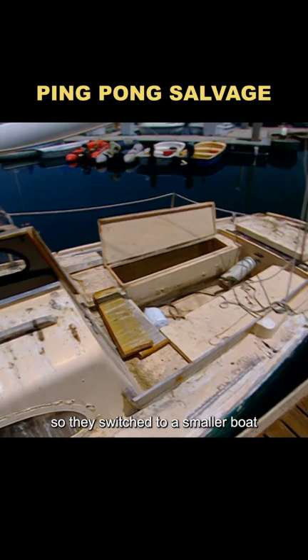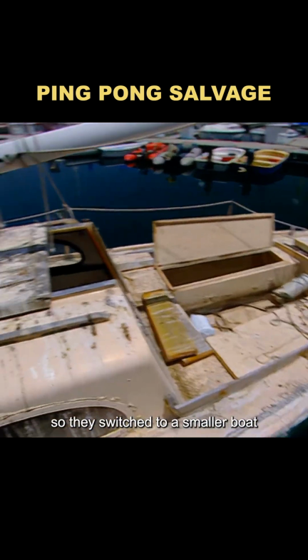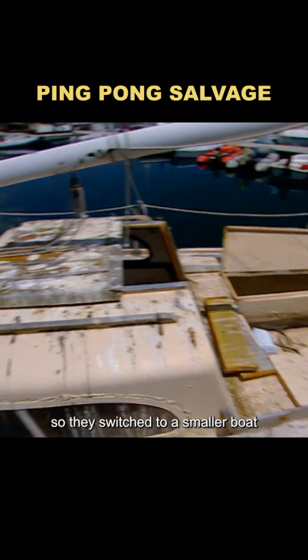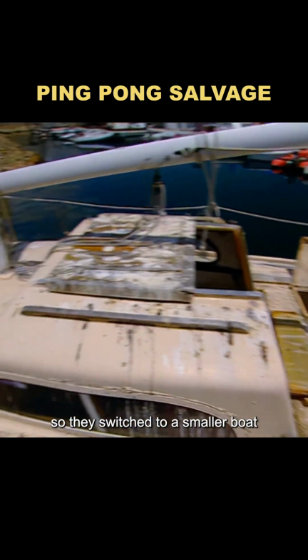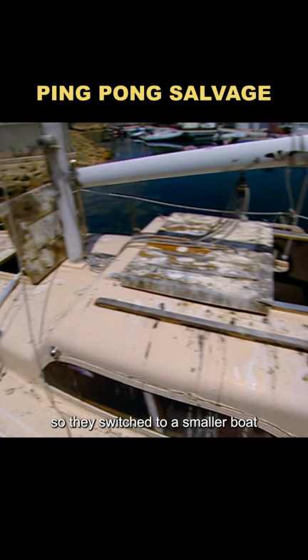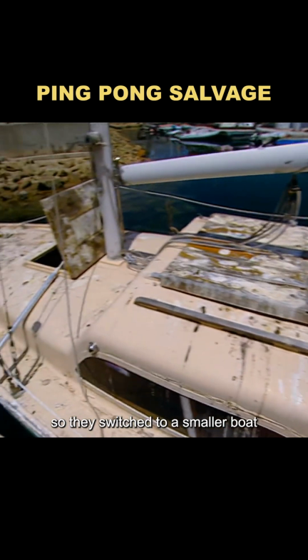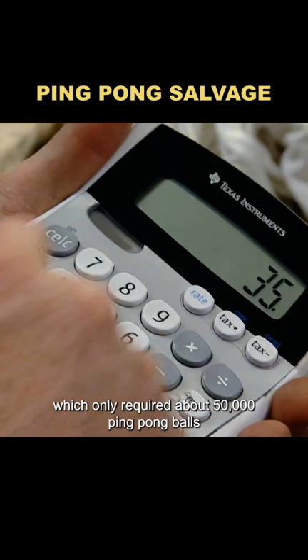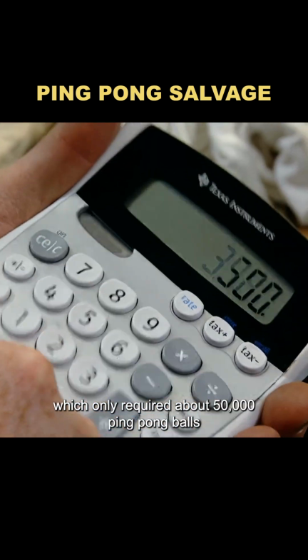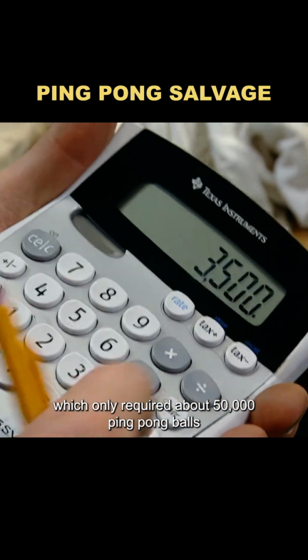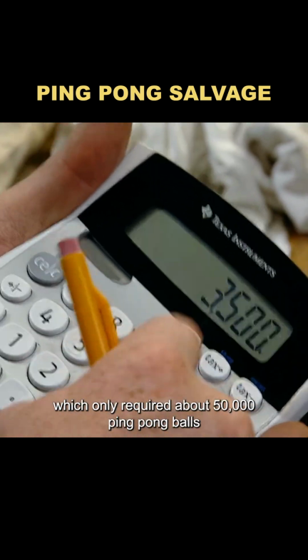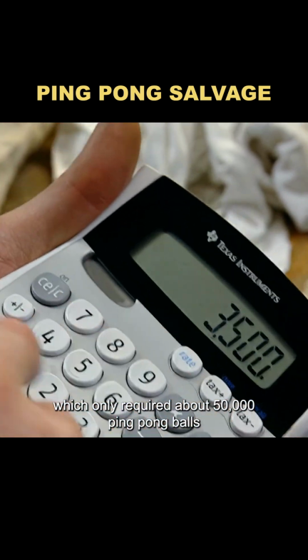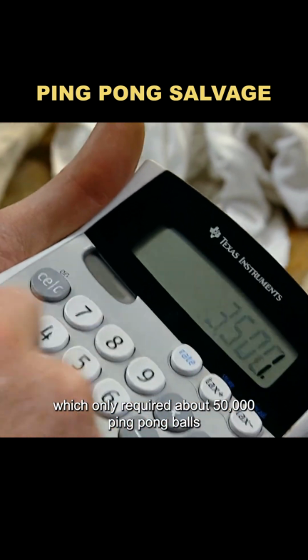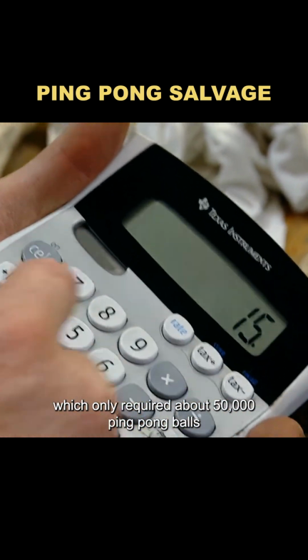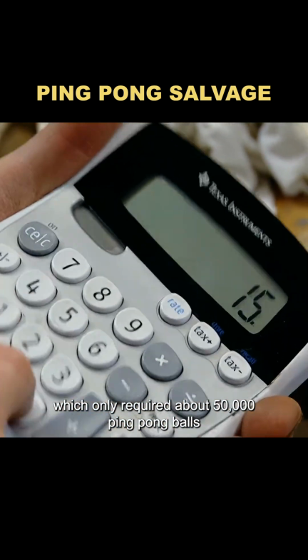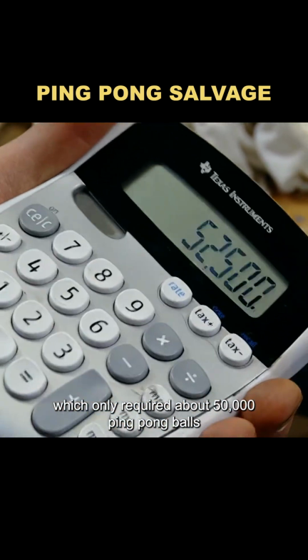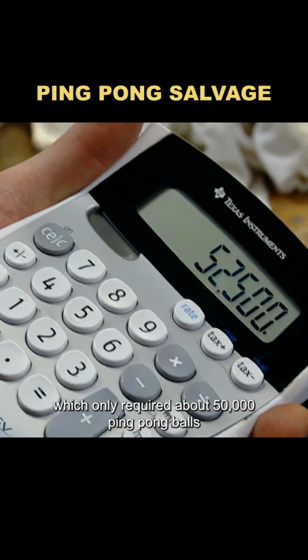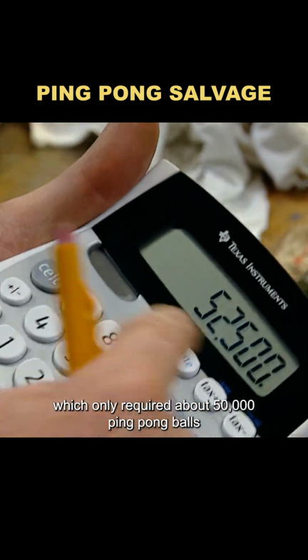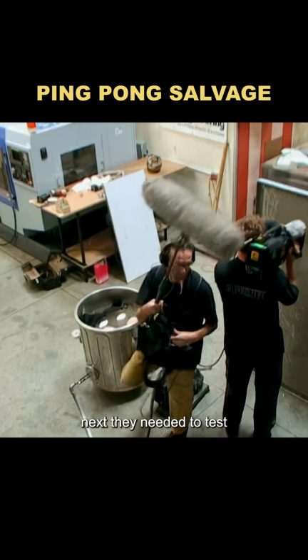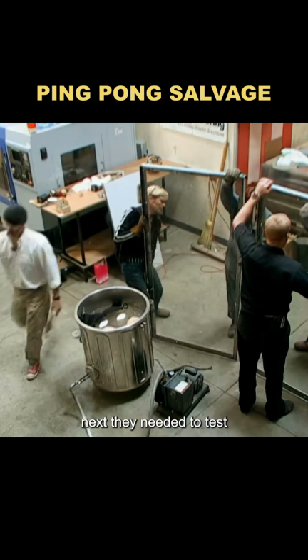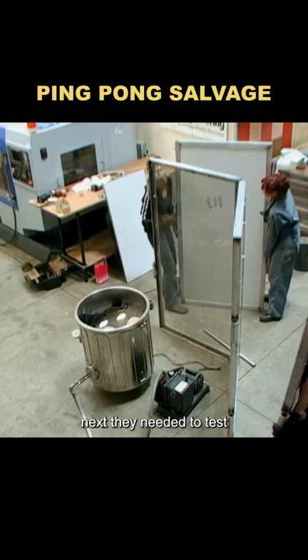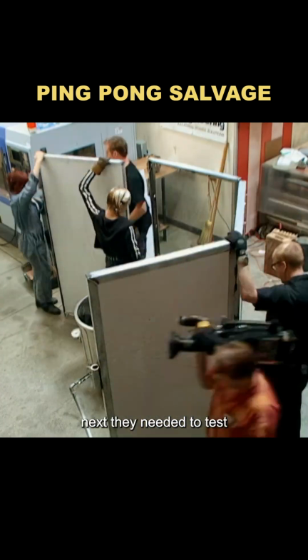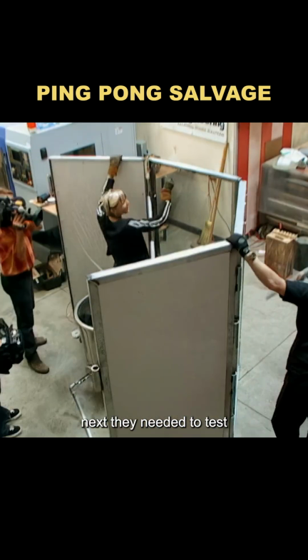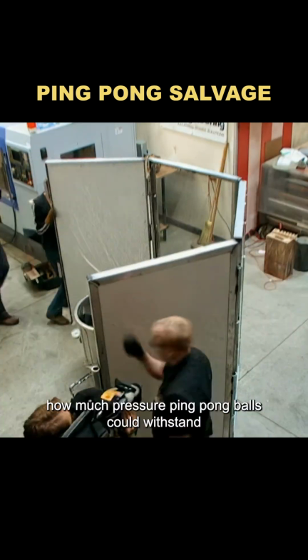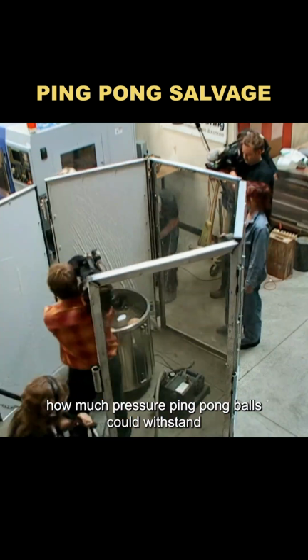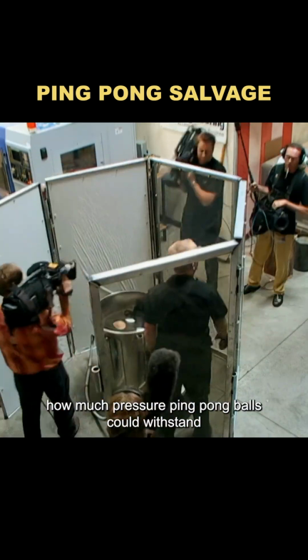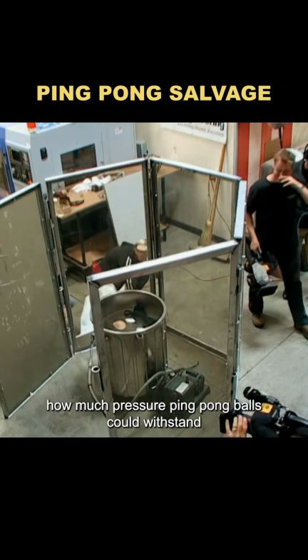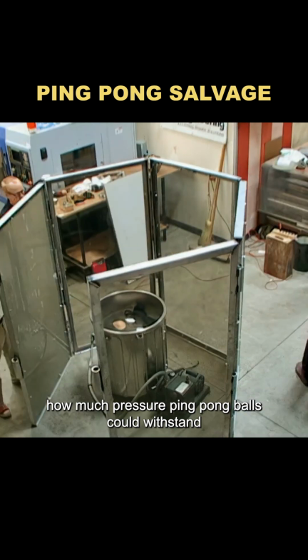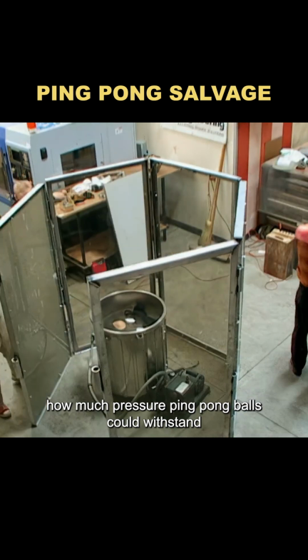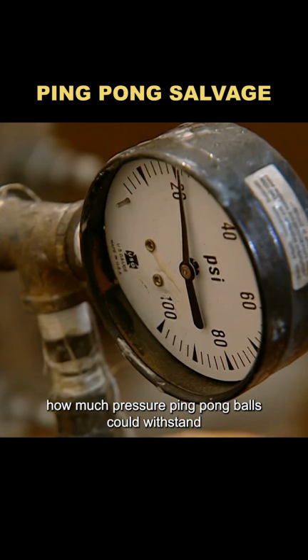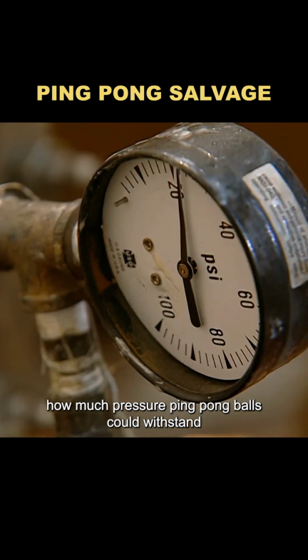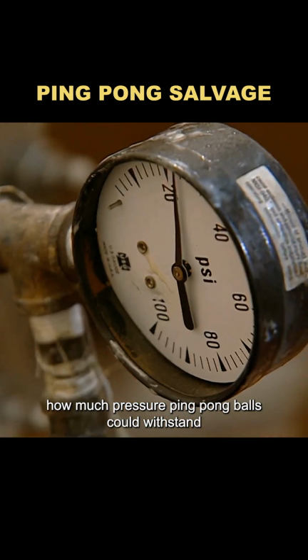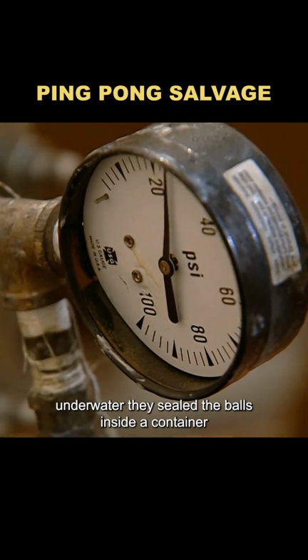So they switched to a smaller boat, which only required about 50,000 ping-pong balls. Next, they needed to test how much pressure ping-pong balls could withstand underwater.